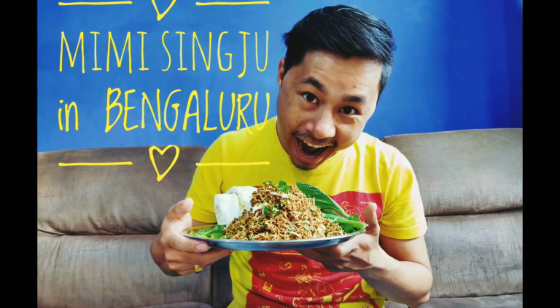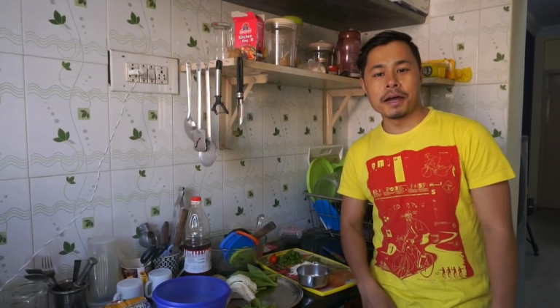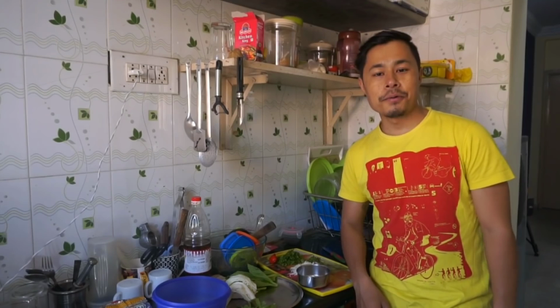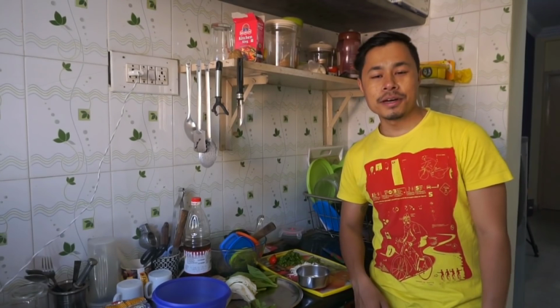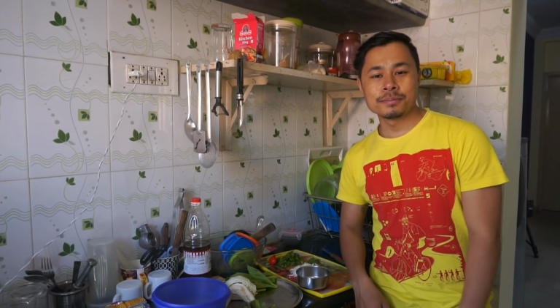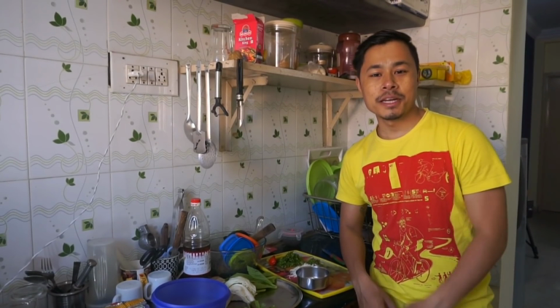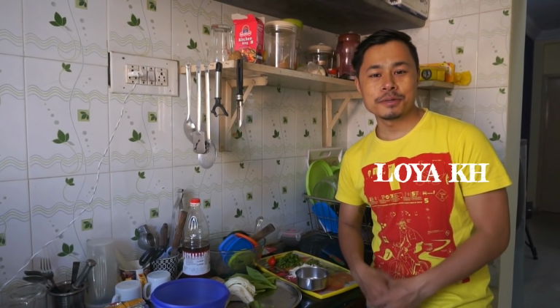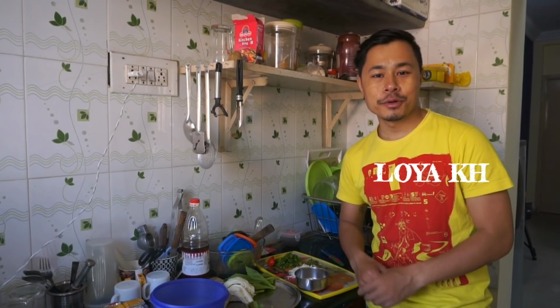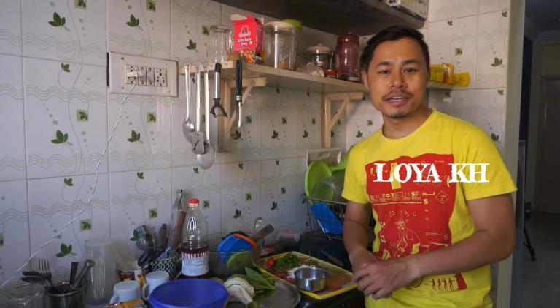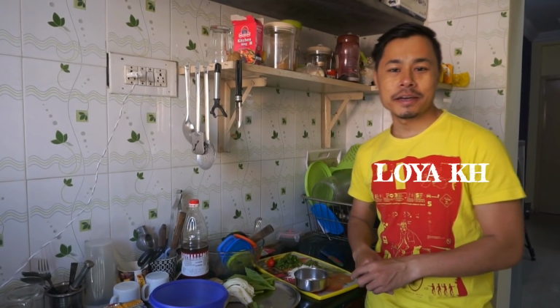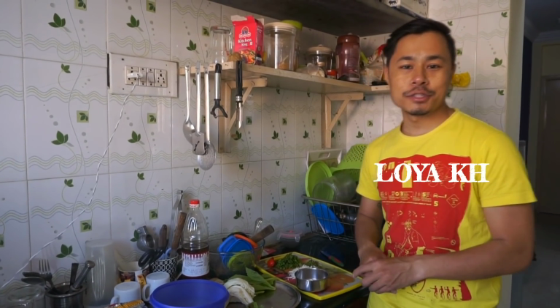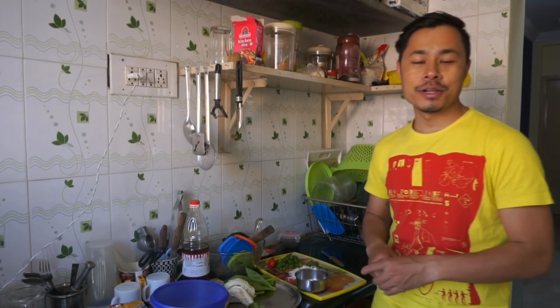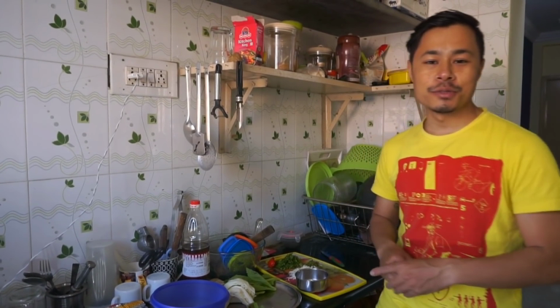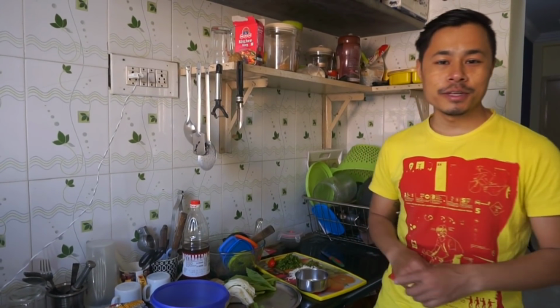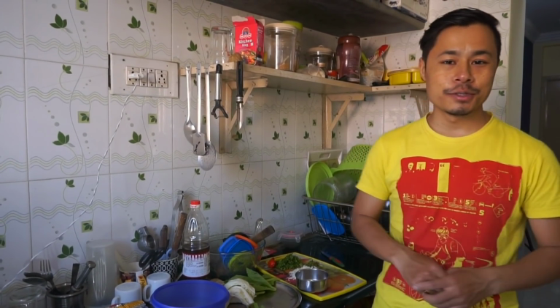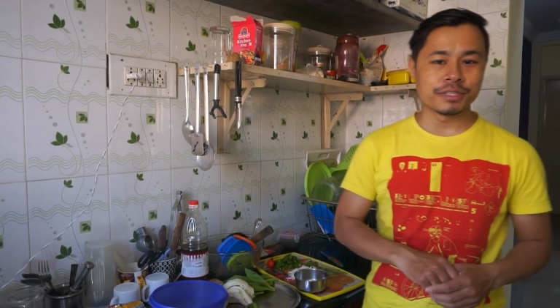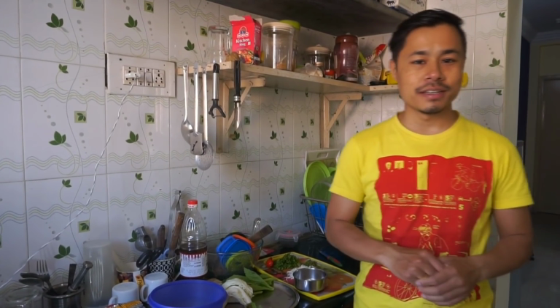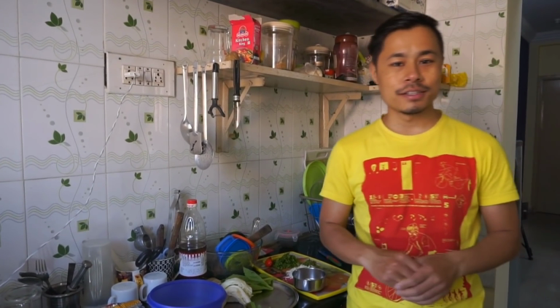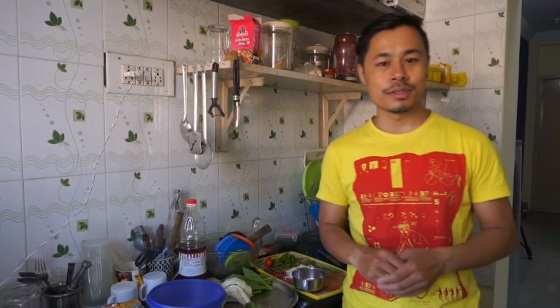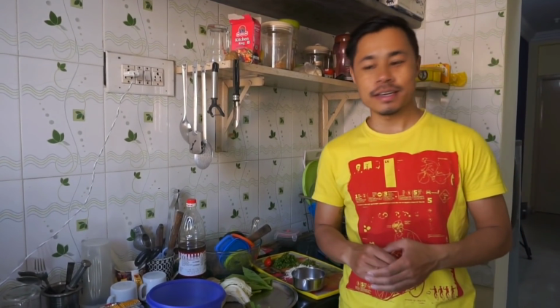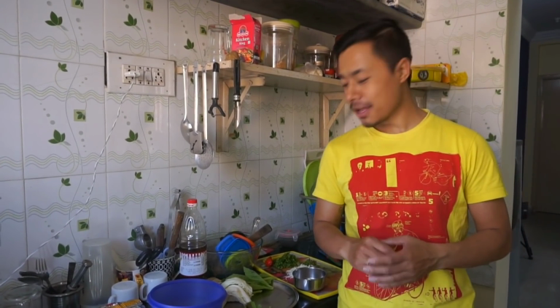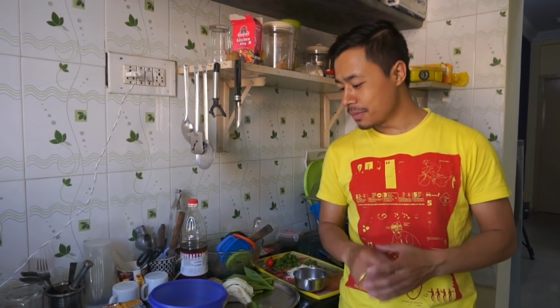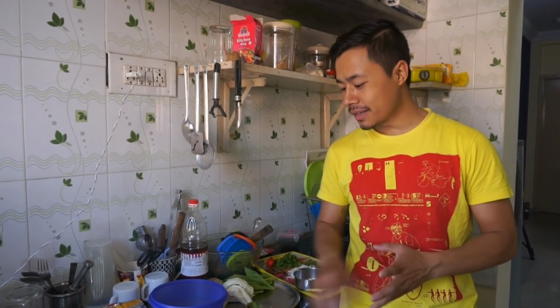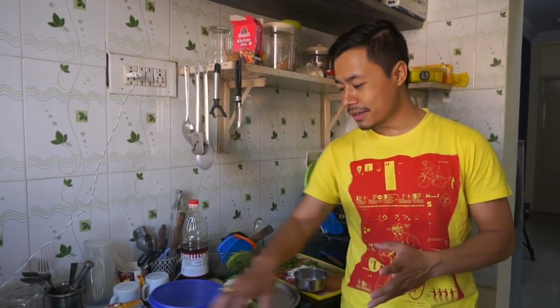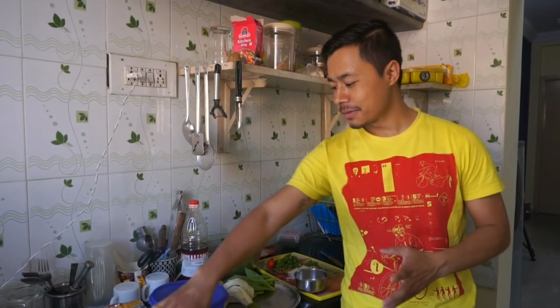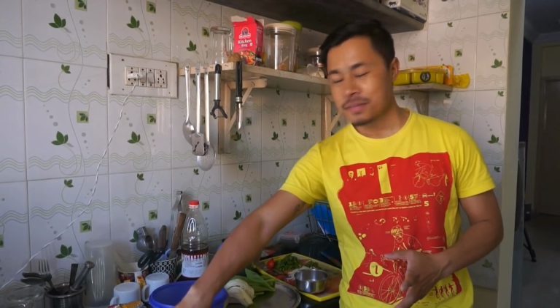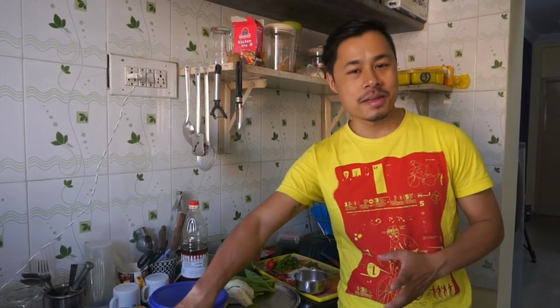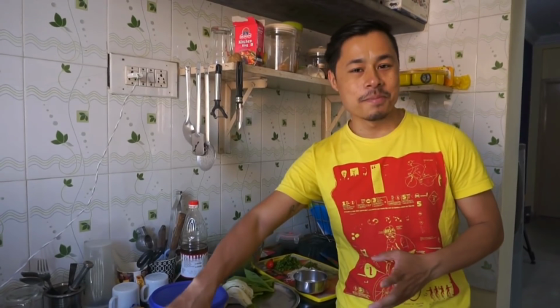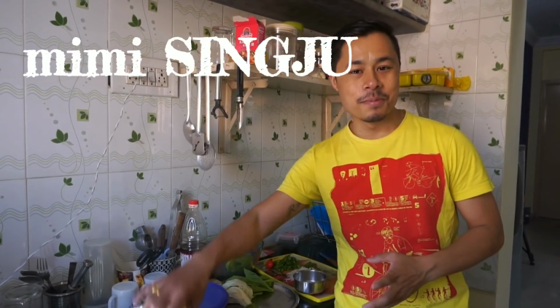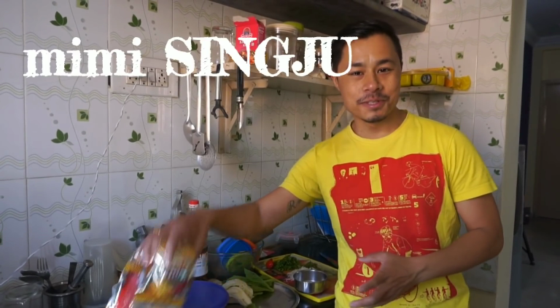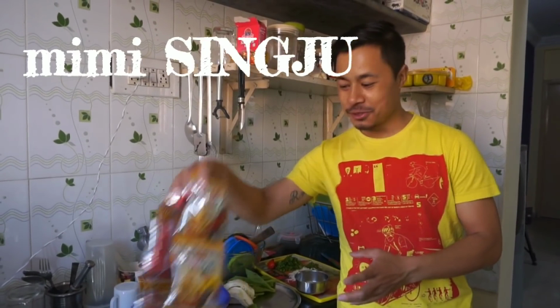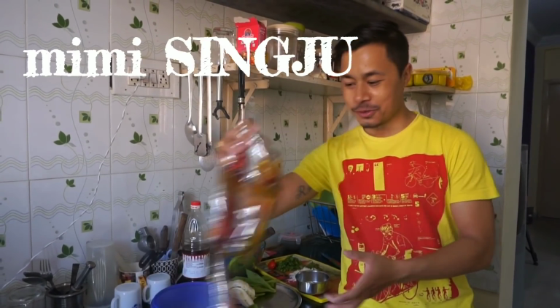Hi everyone, my name is Loya KH. Welcome to my YouTube channel. Today I will be making Mimi Singju.